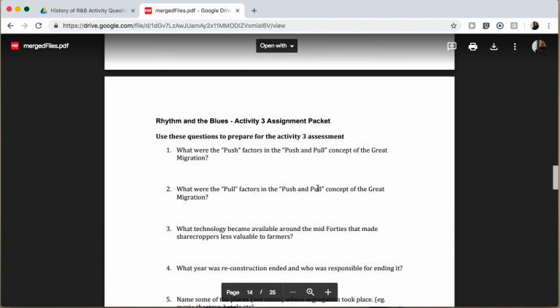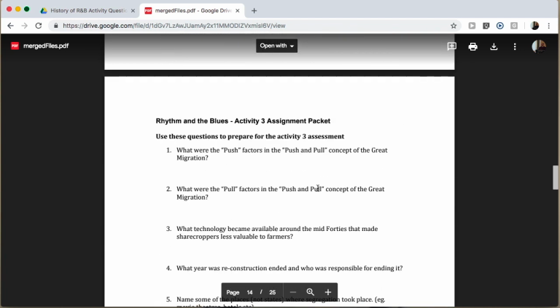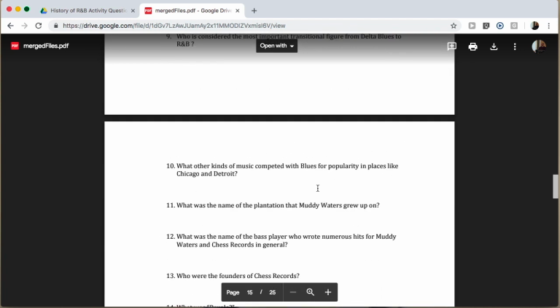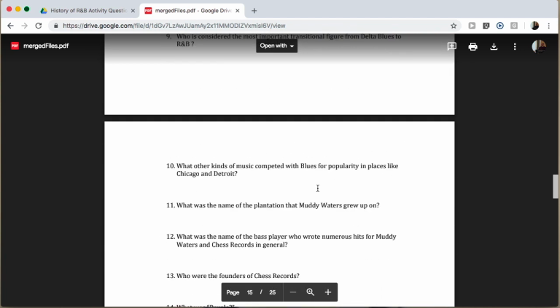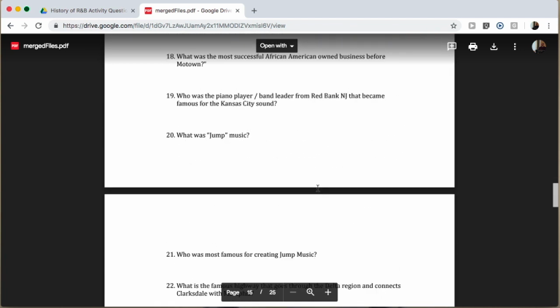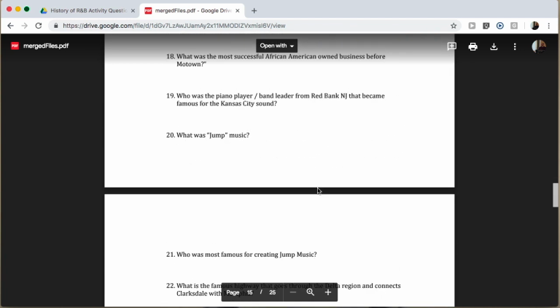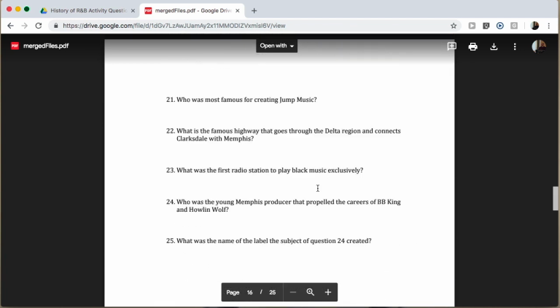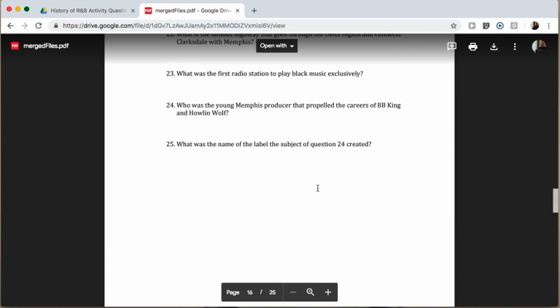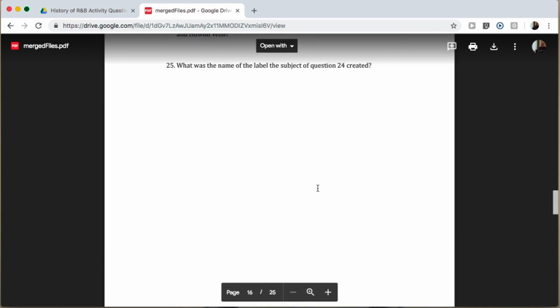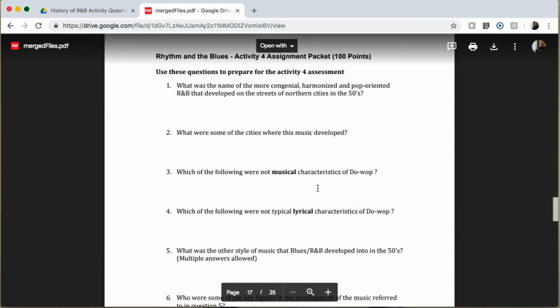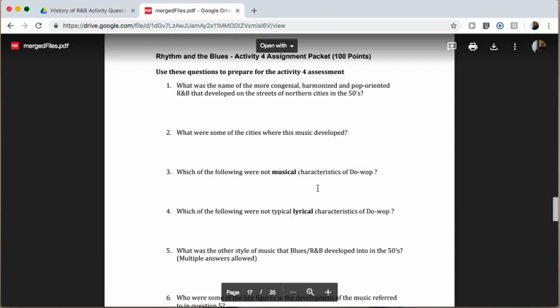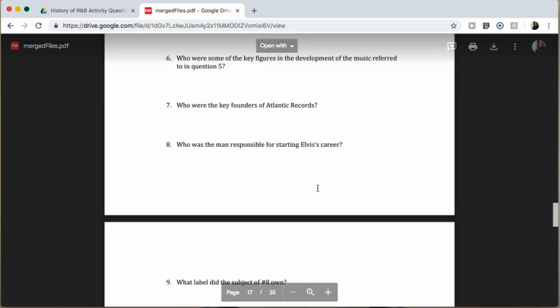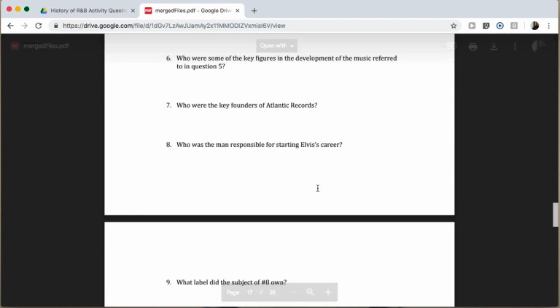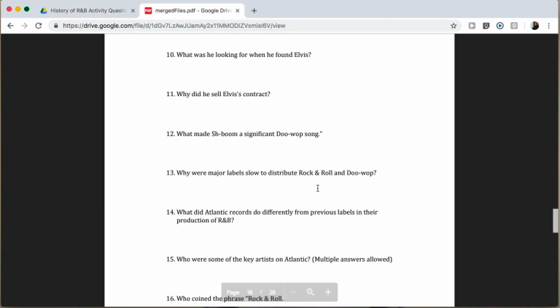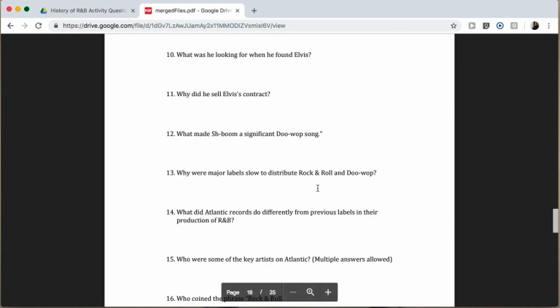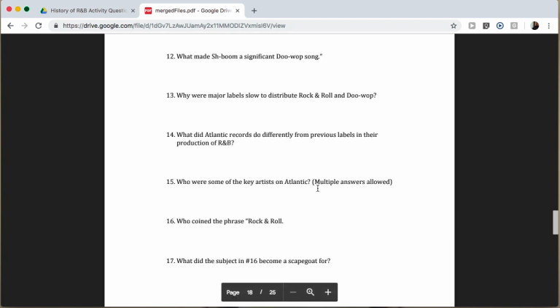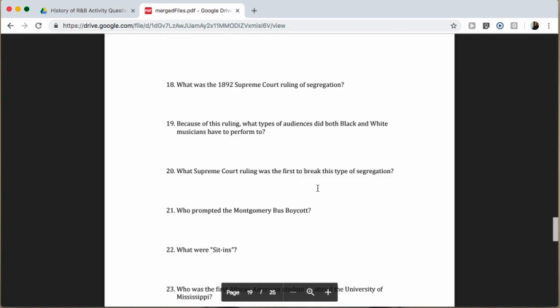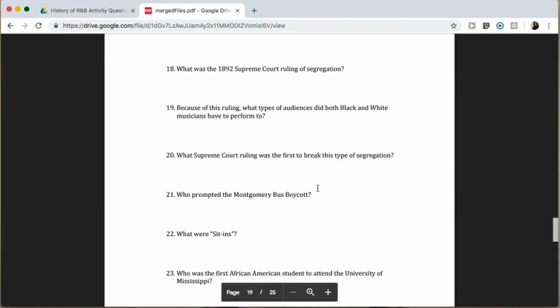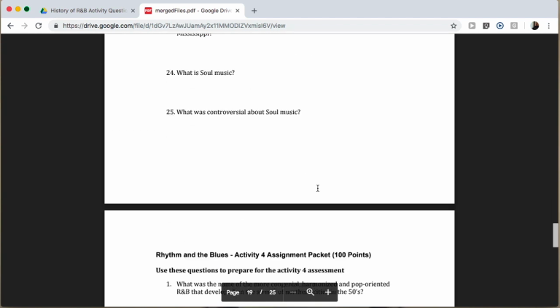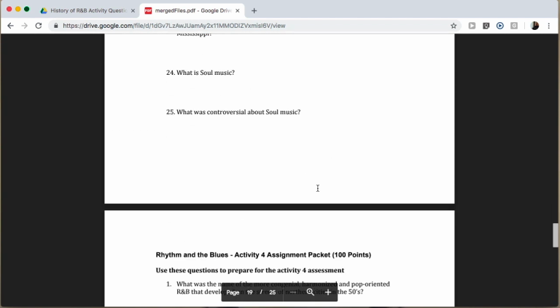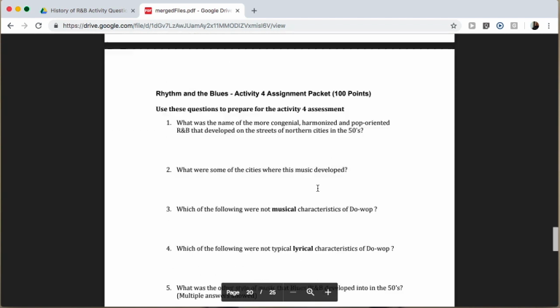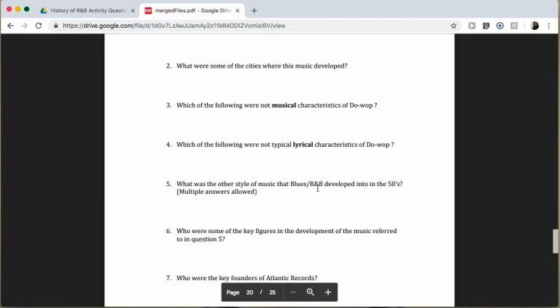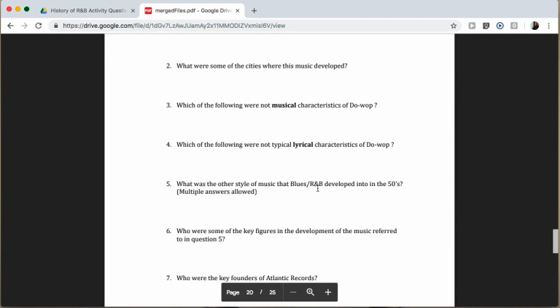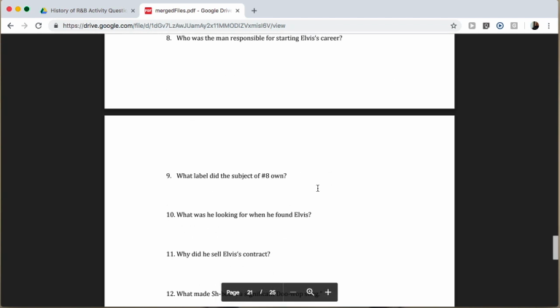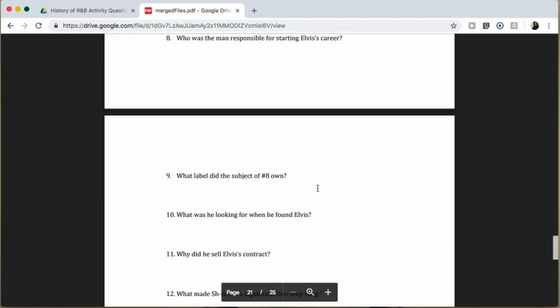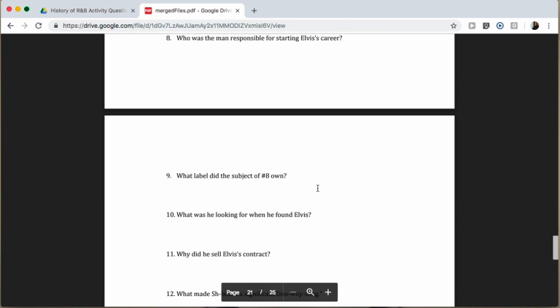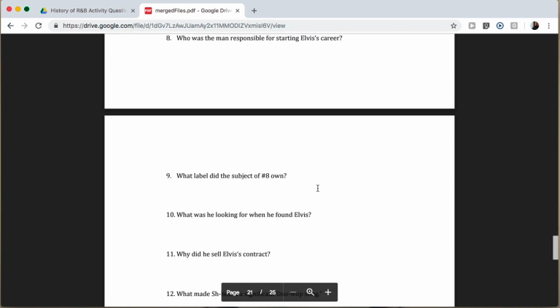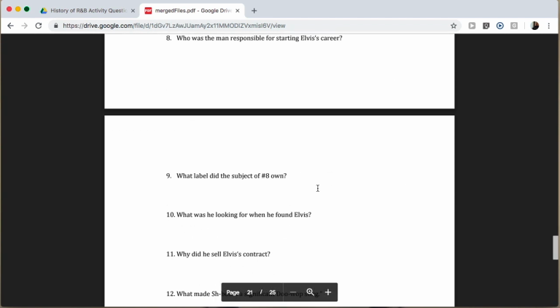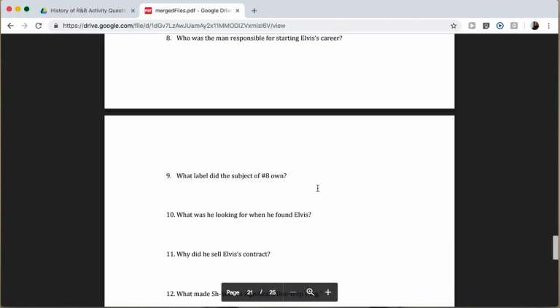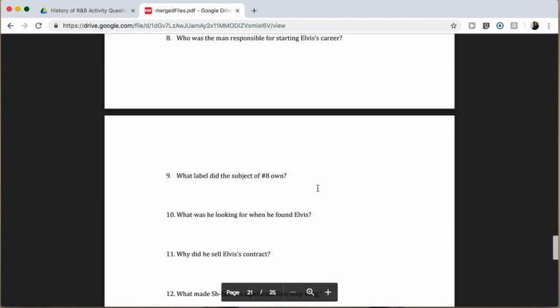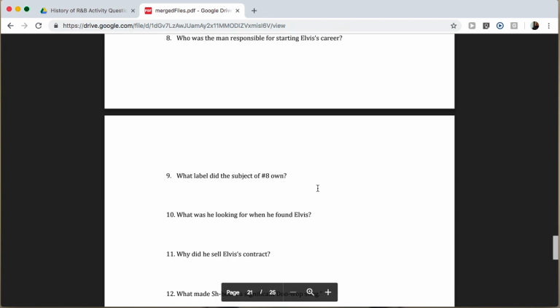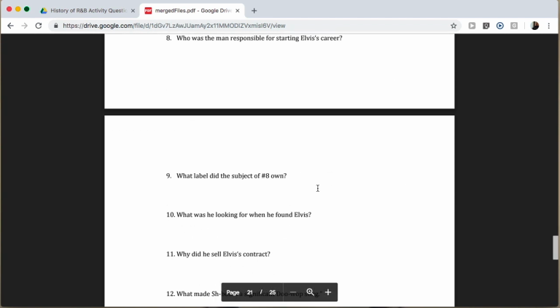And I did the whole thing without having to purchase Adobe Acrobat Pro. Have fun.